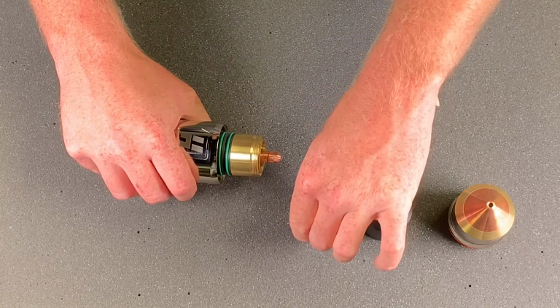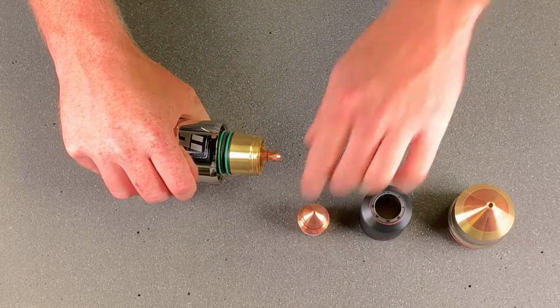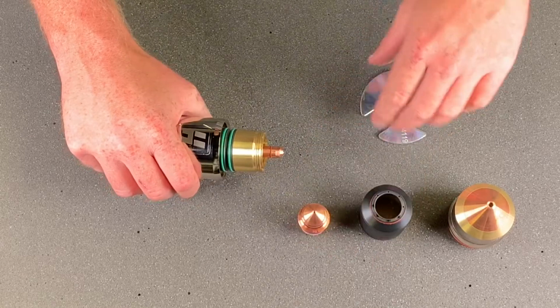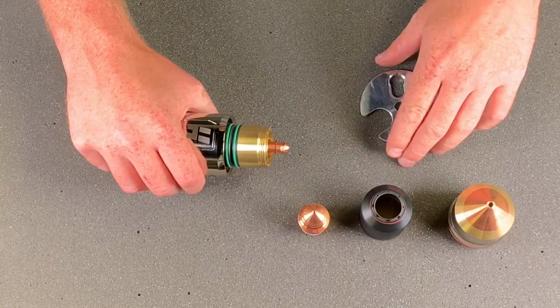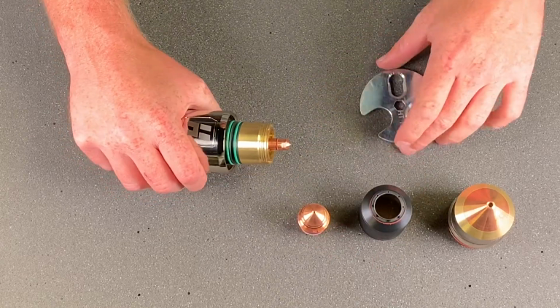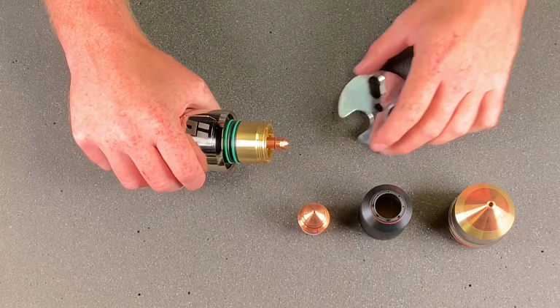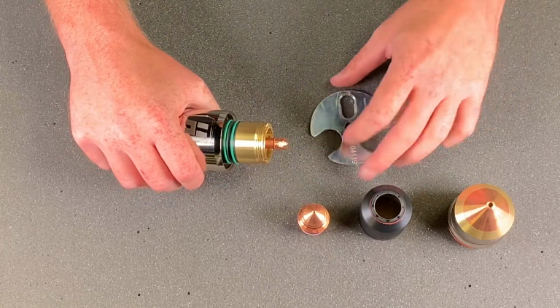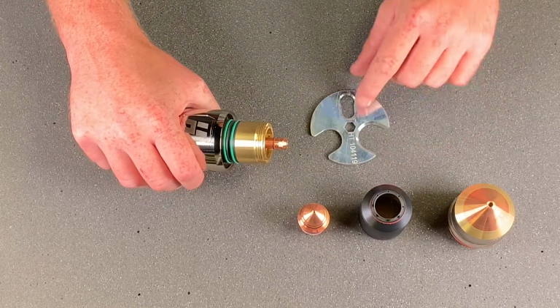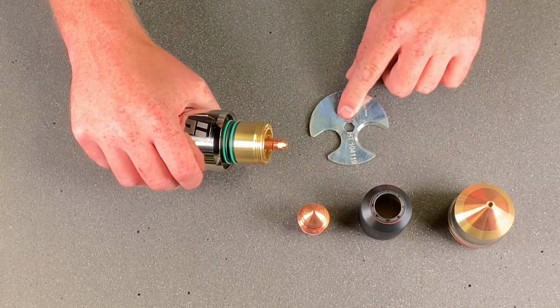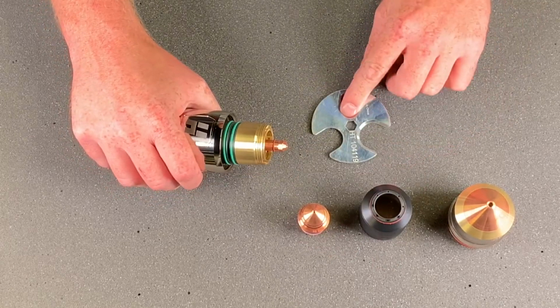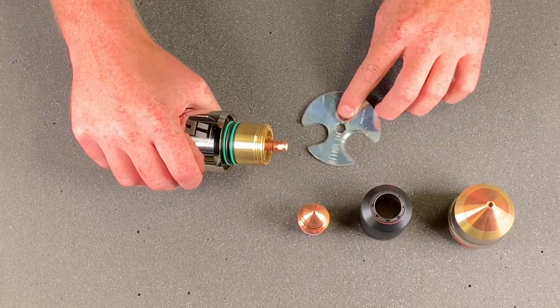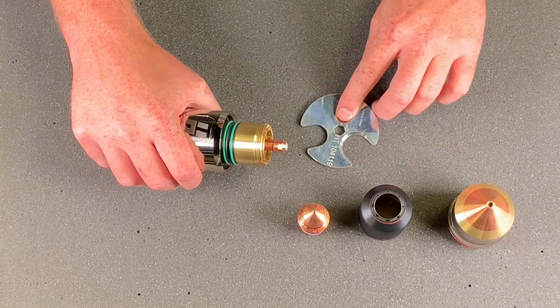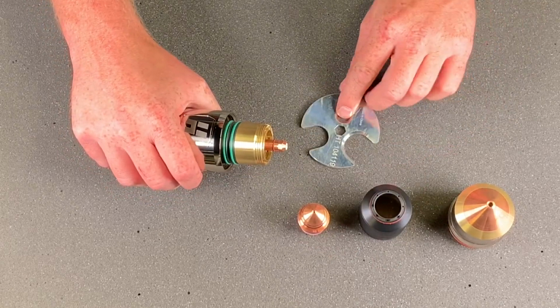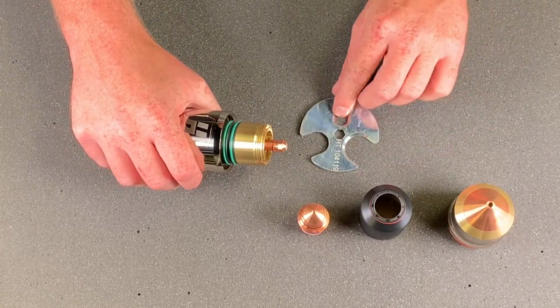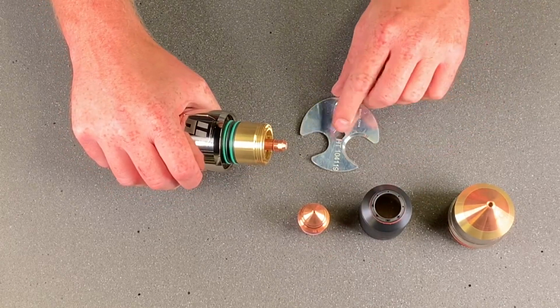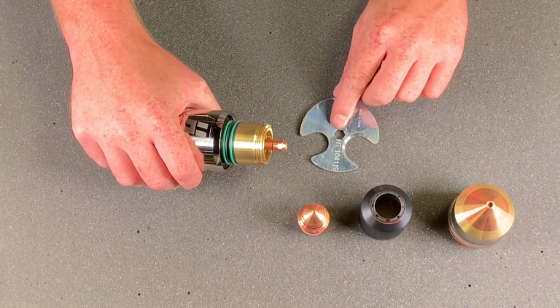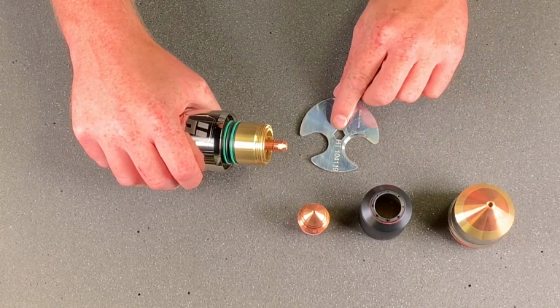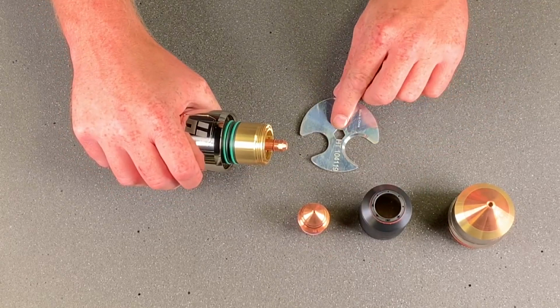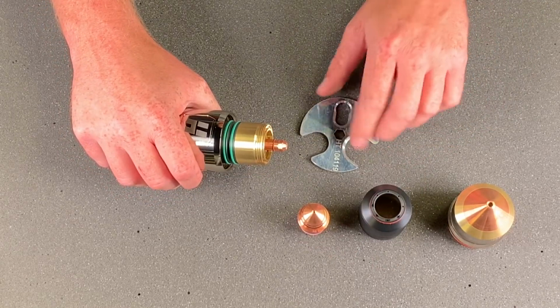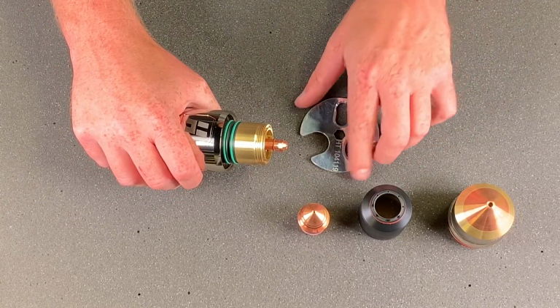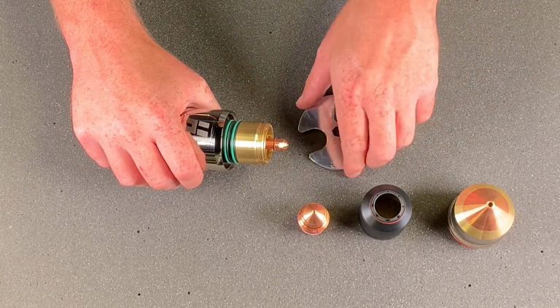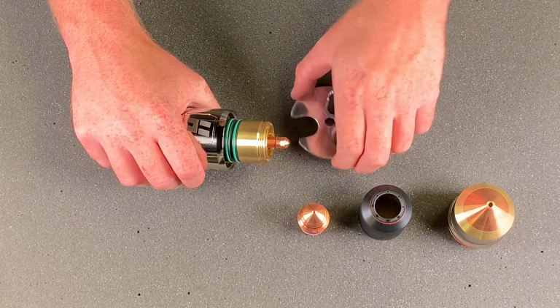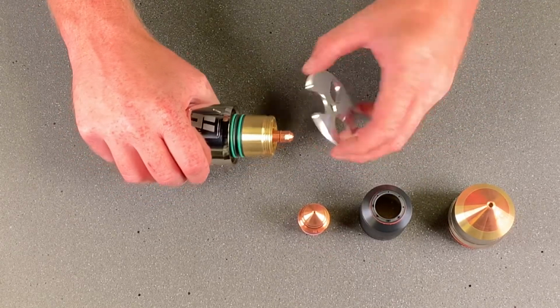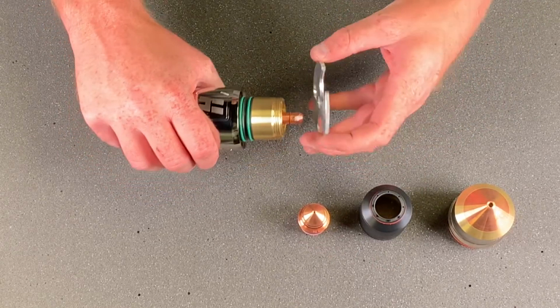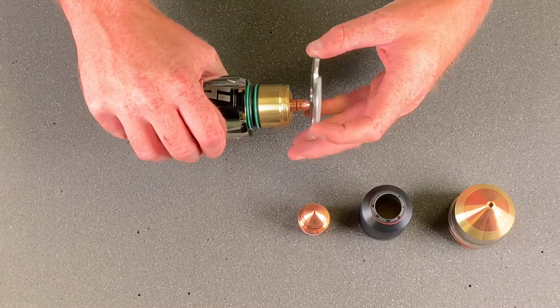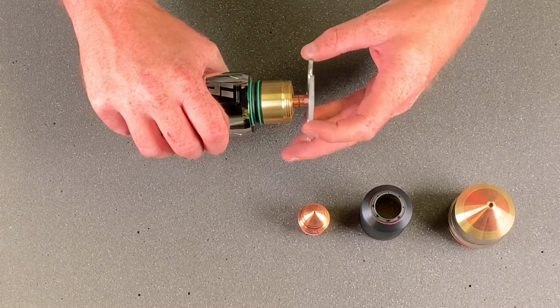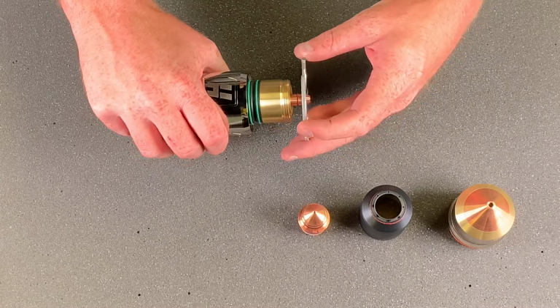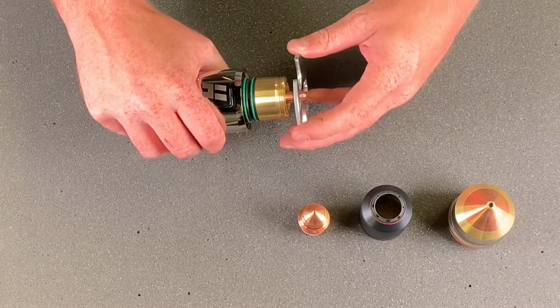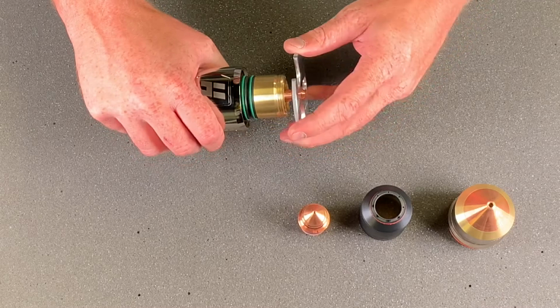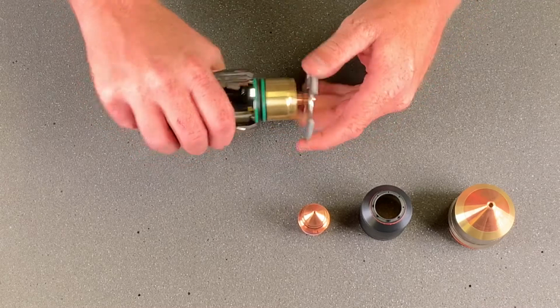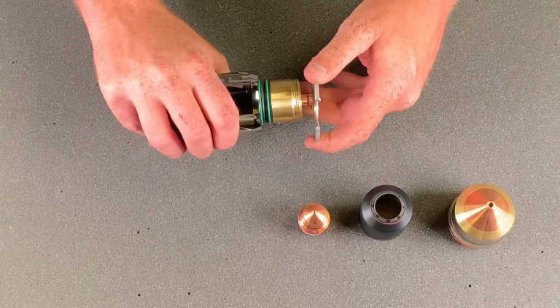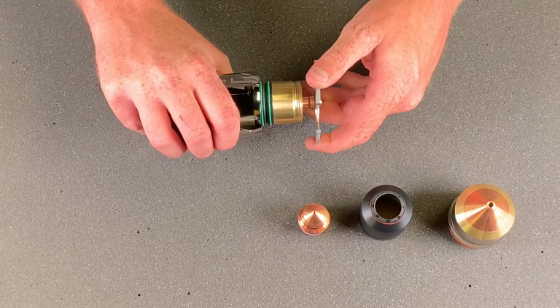Then we'll use the centerpiece of the tool to take the electrode out. Quarter turn.